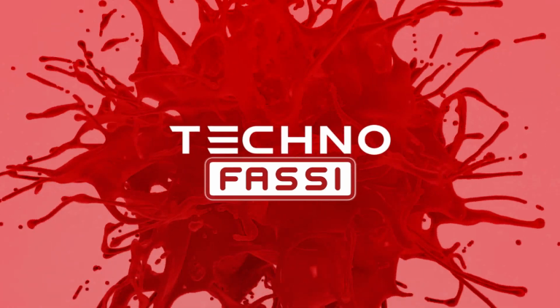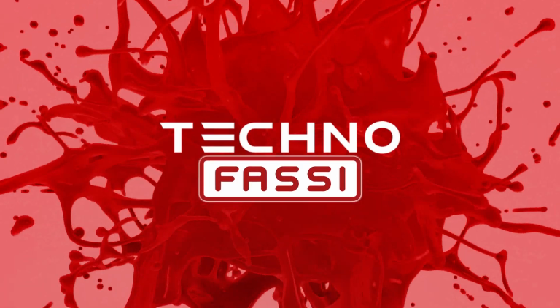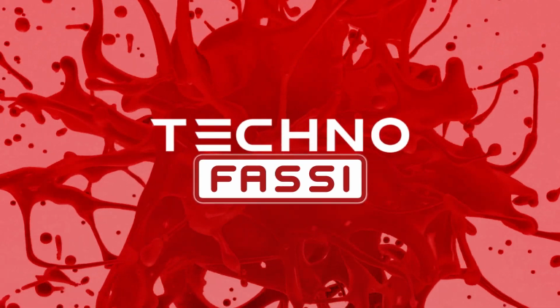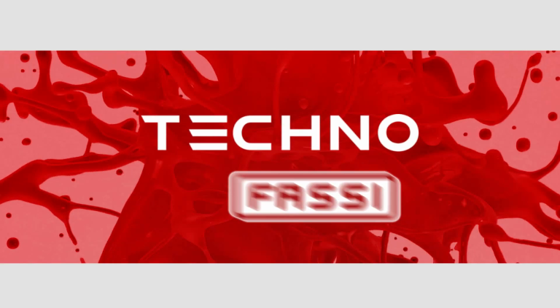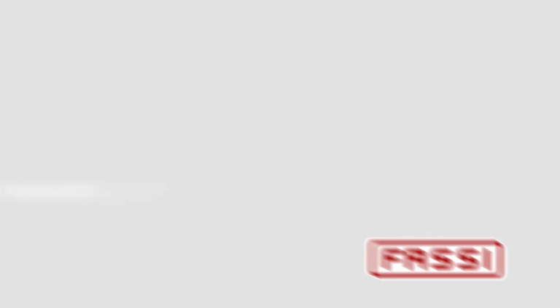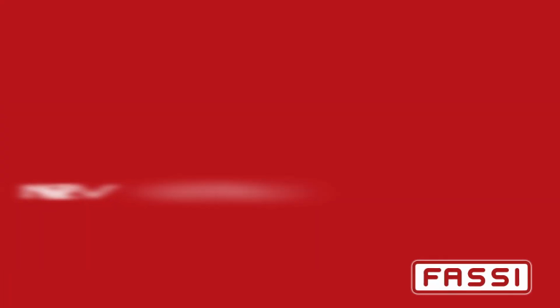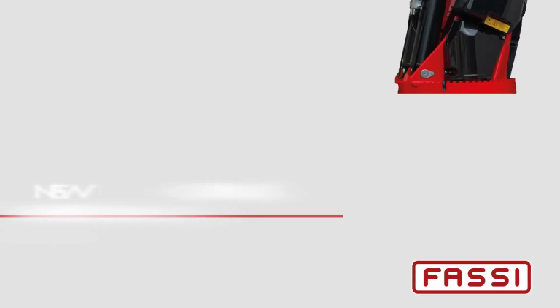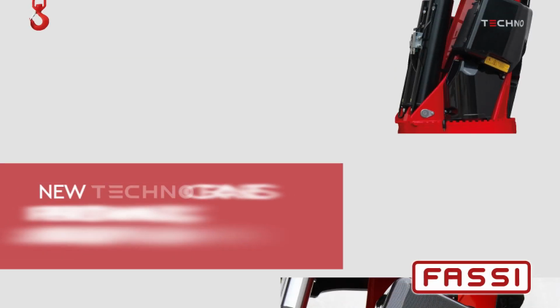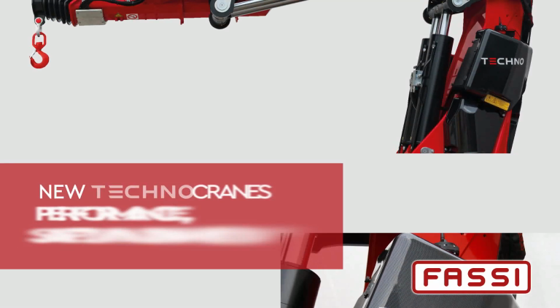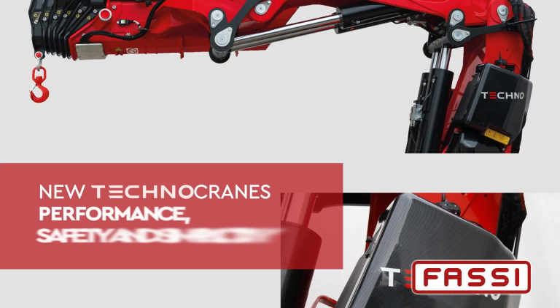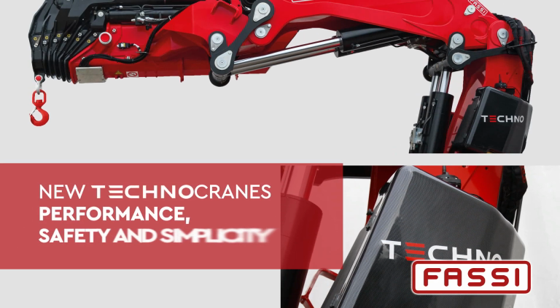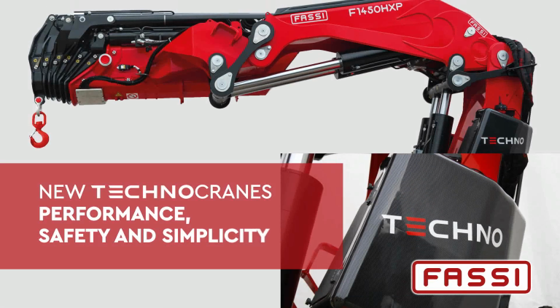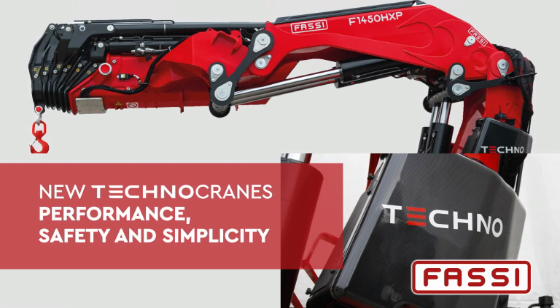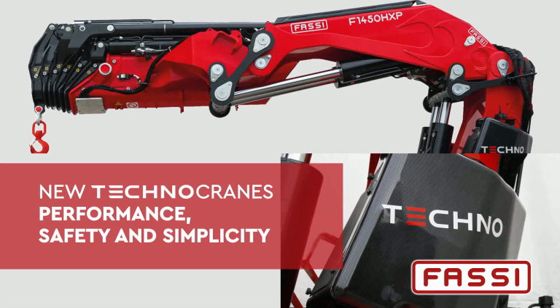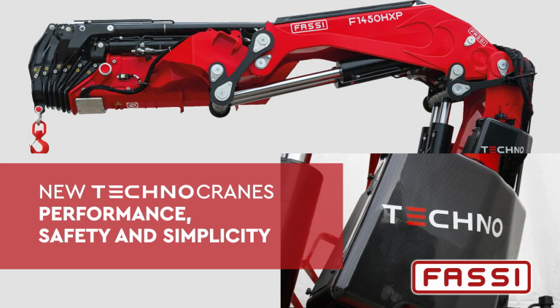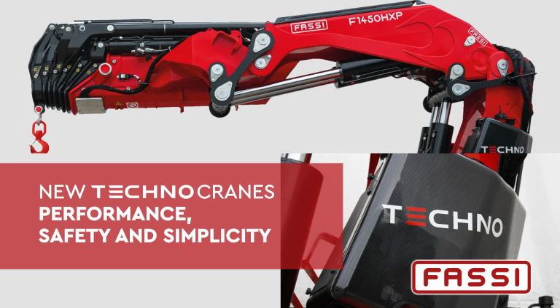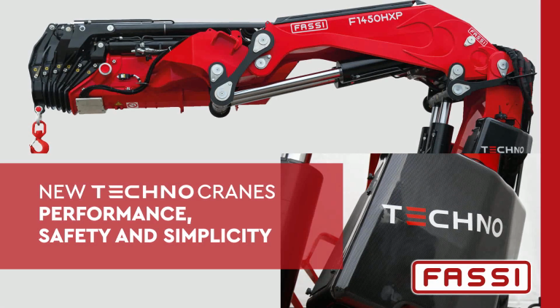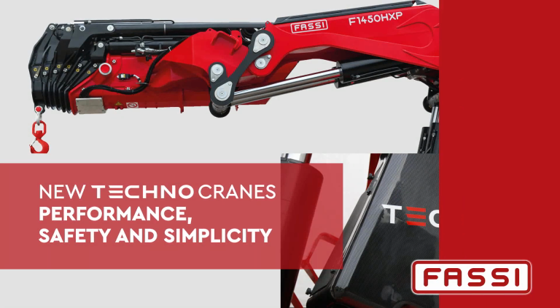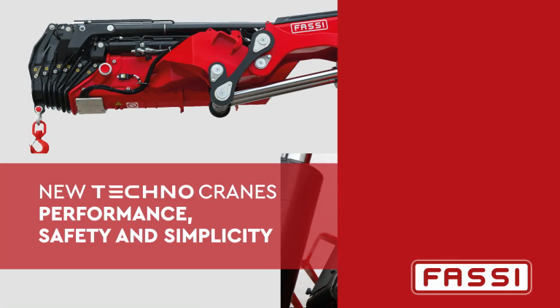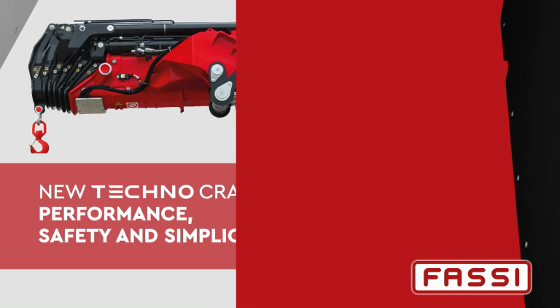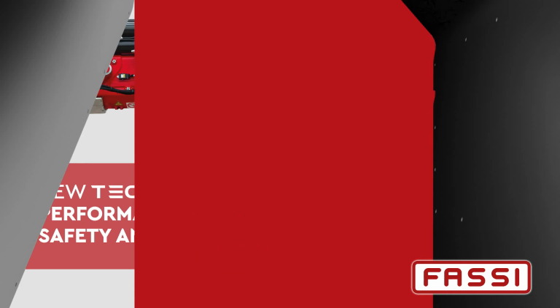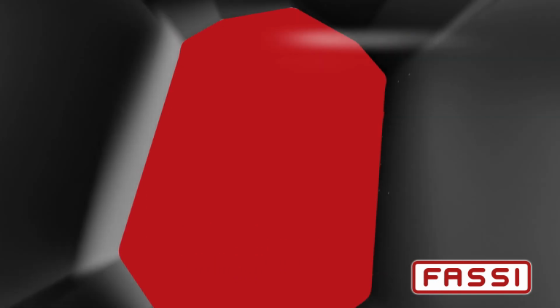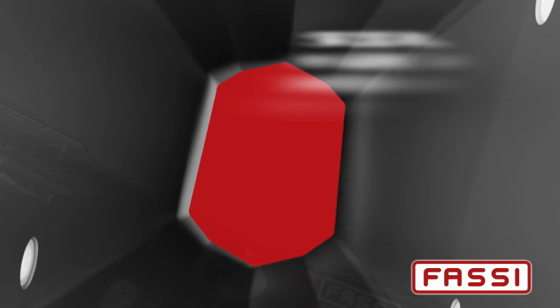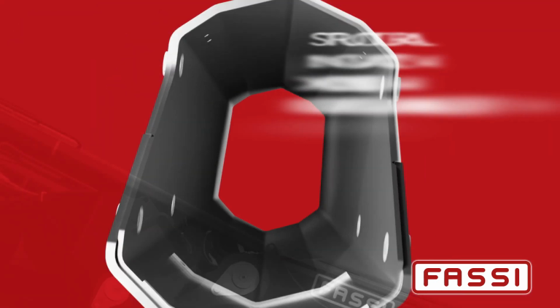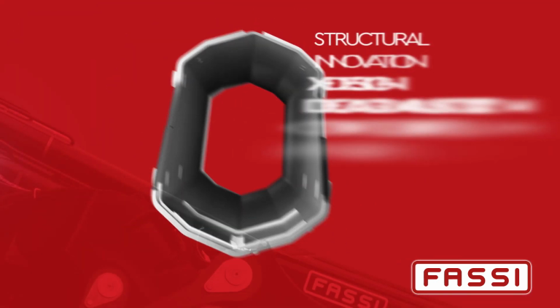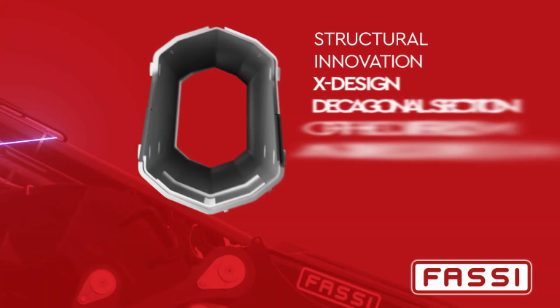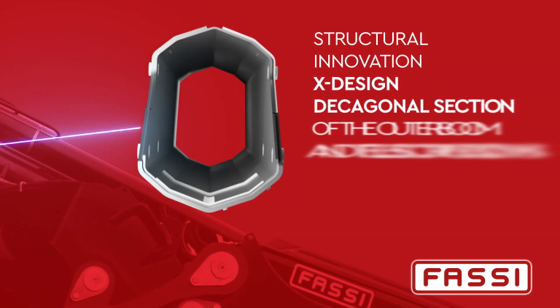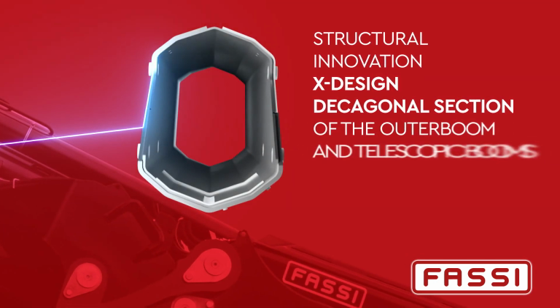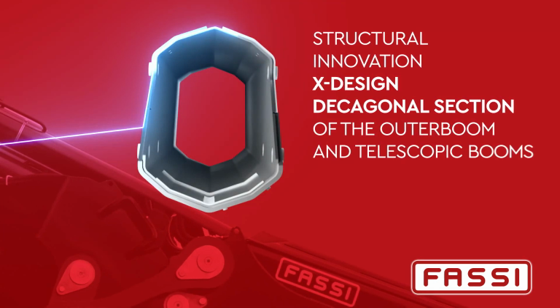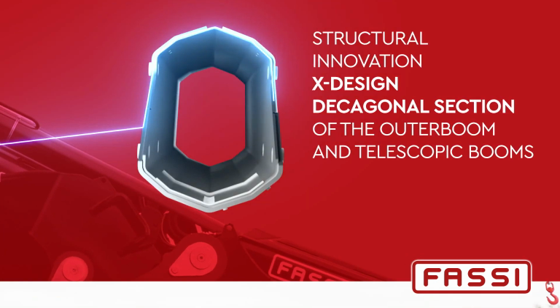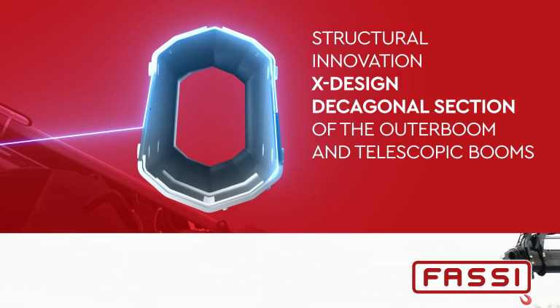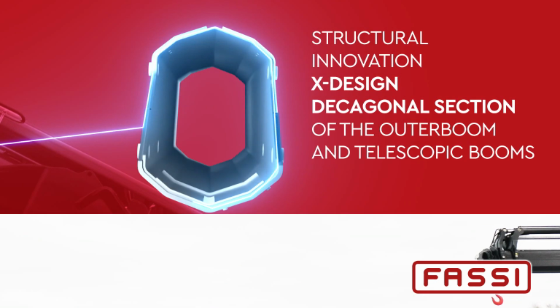New Technocranes. Performance, safety and simplicity. Structural innovation X design.